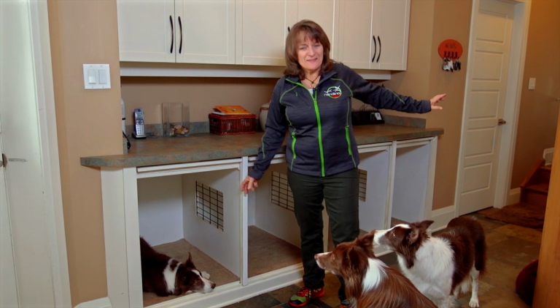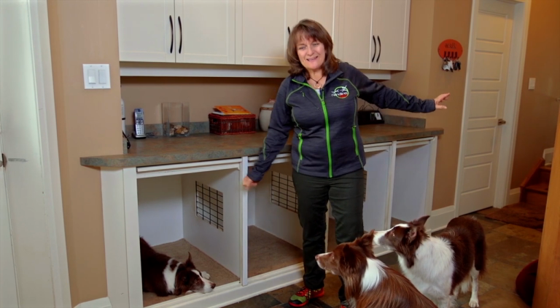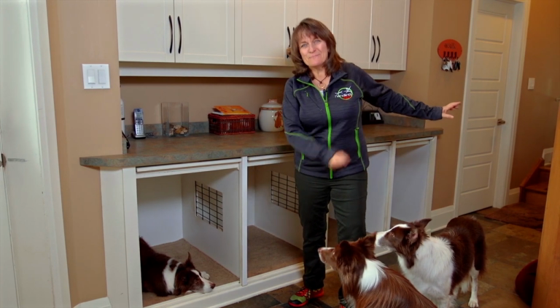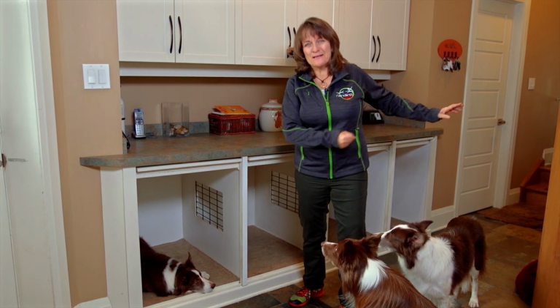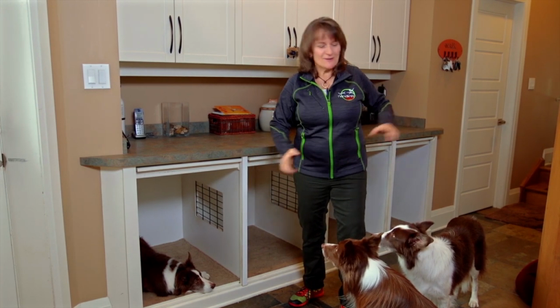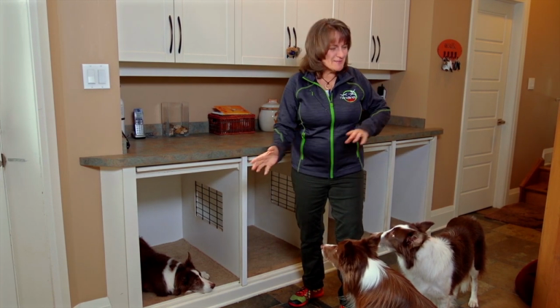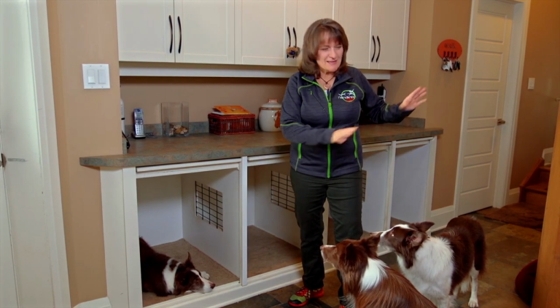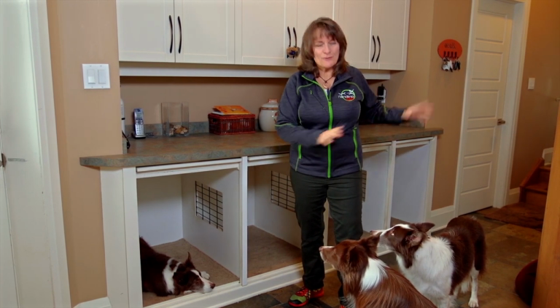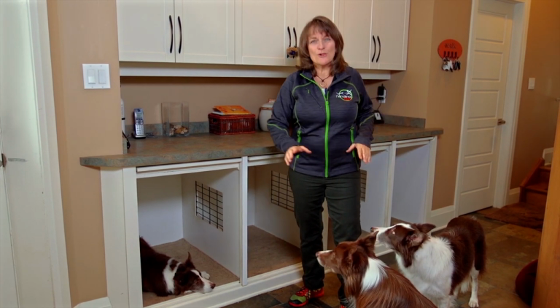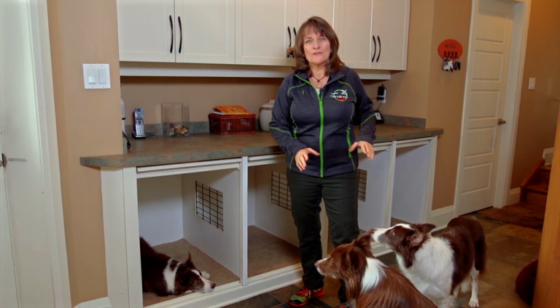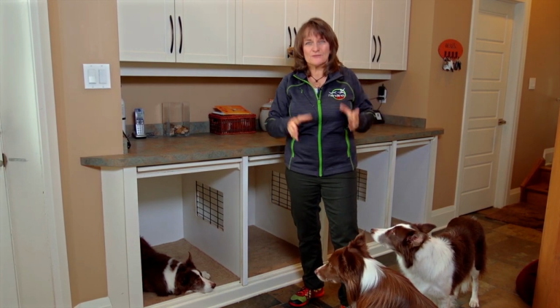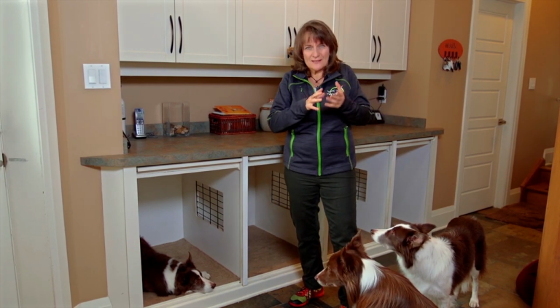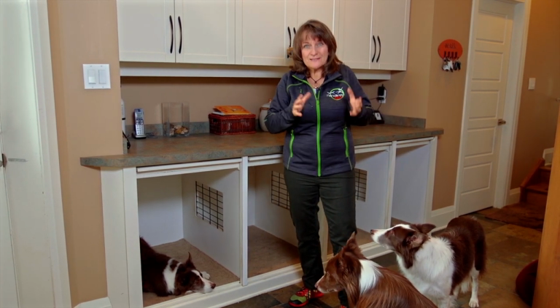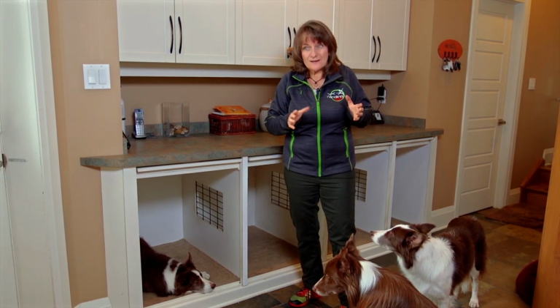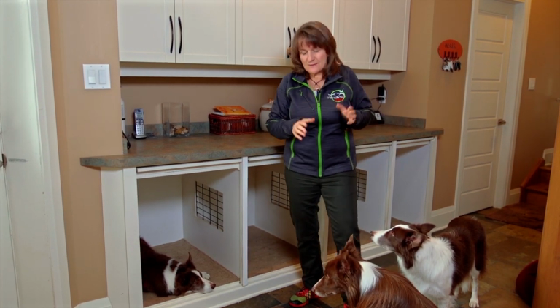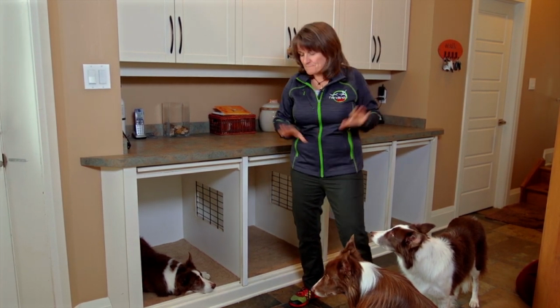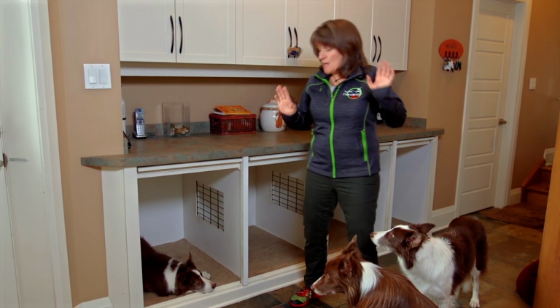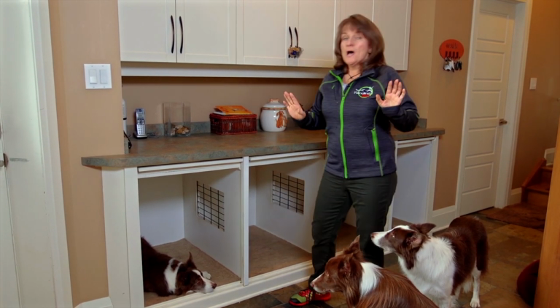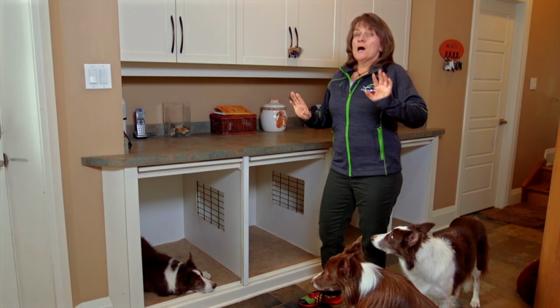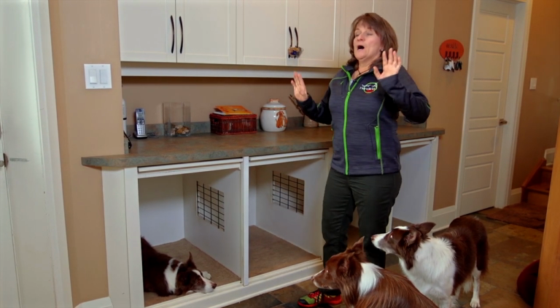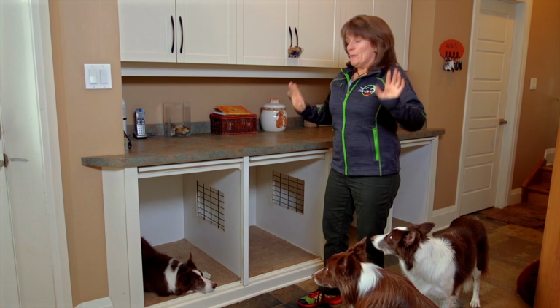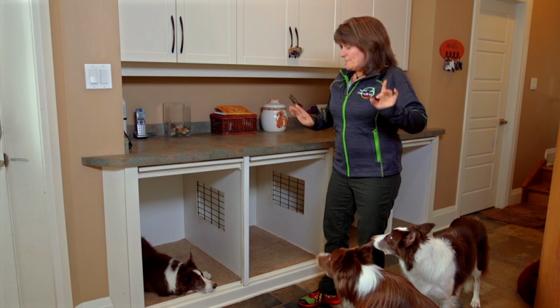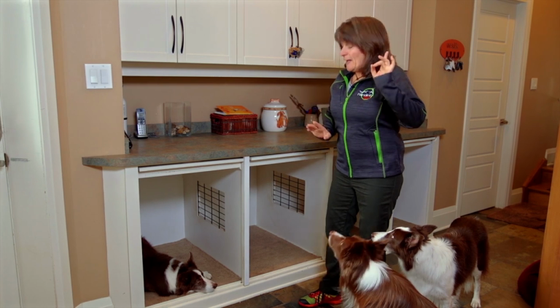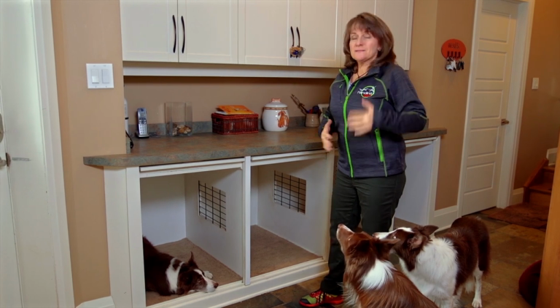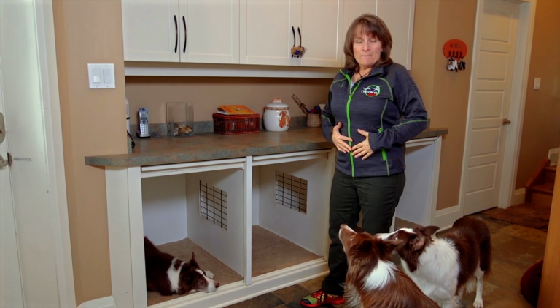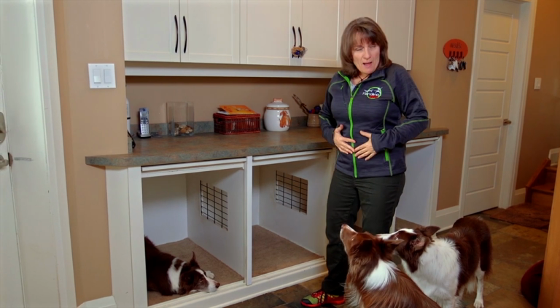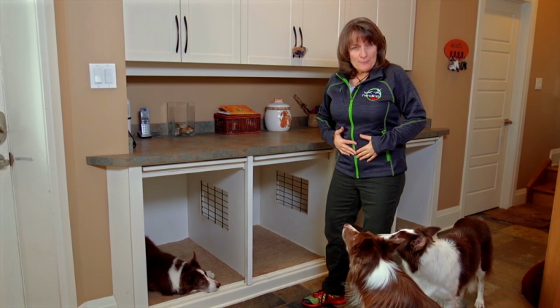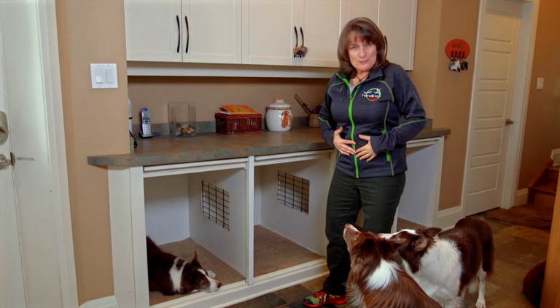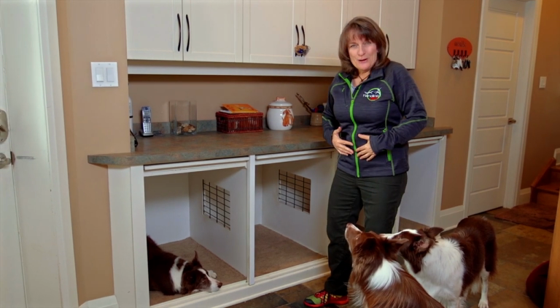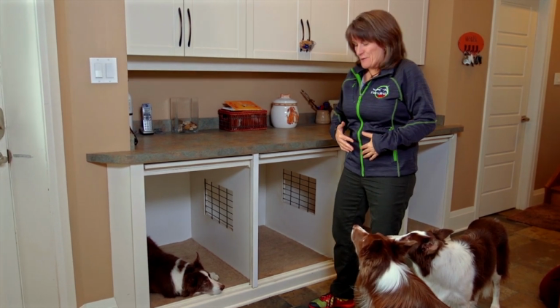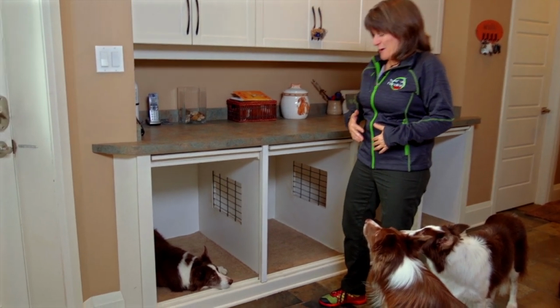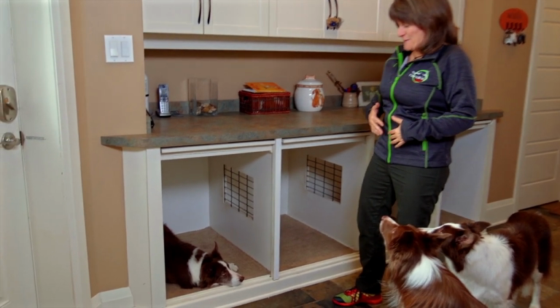The dogs take the beds out and scatter them all over the house — they like to suck on them. That's my personal problem.